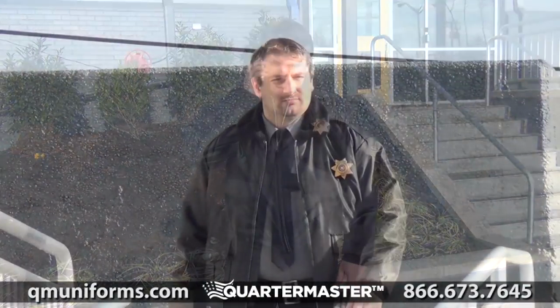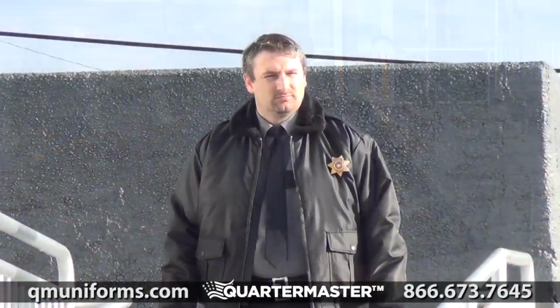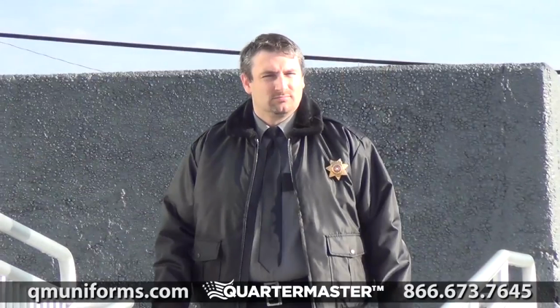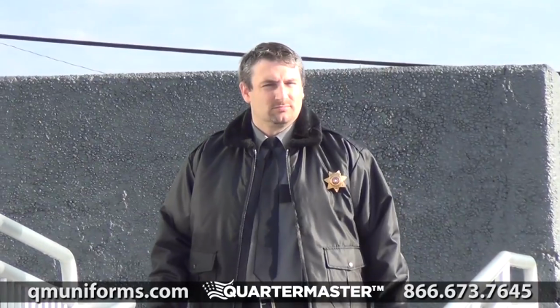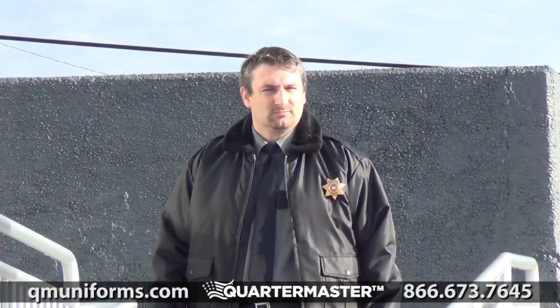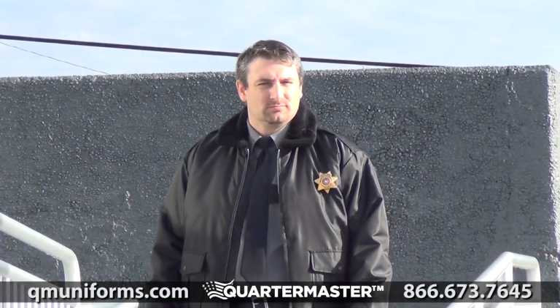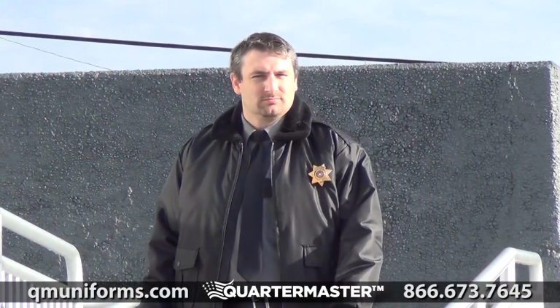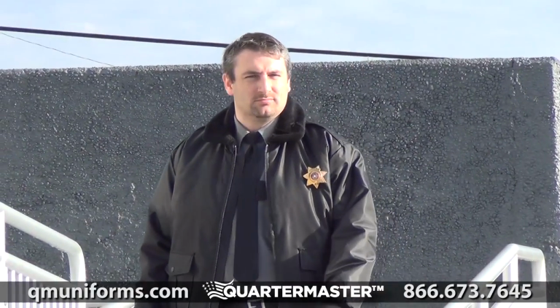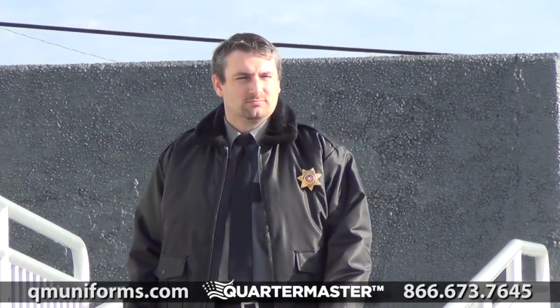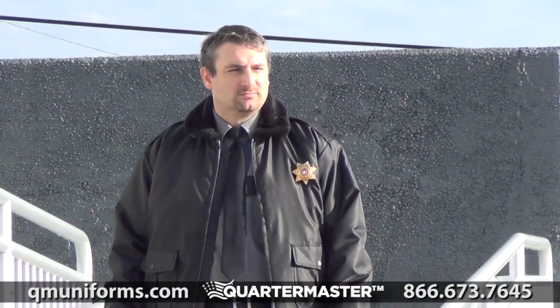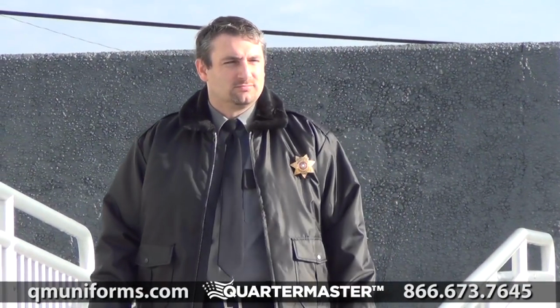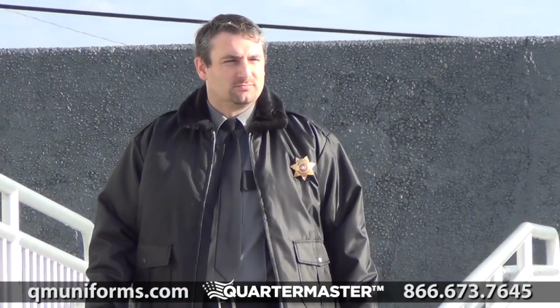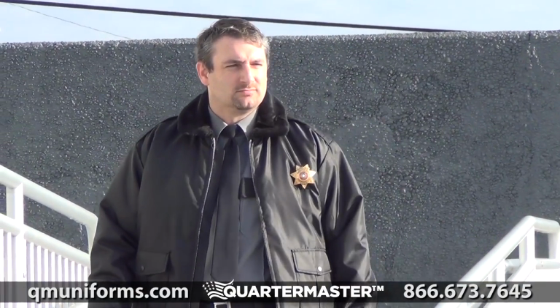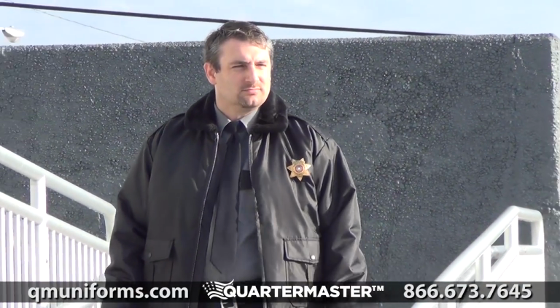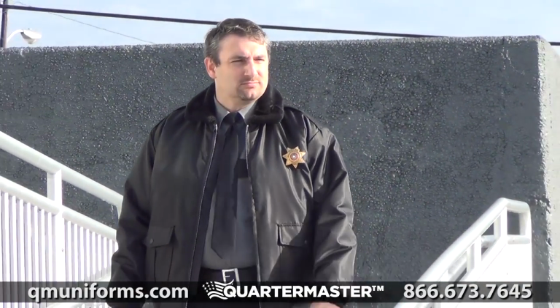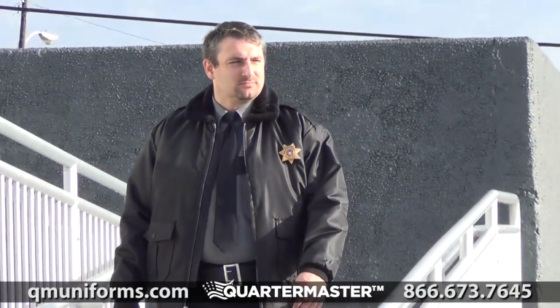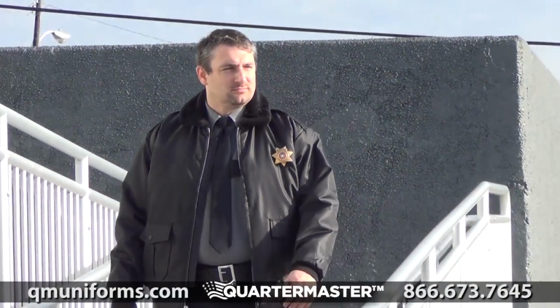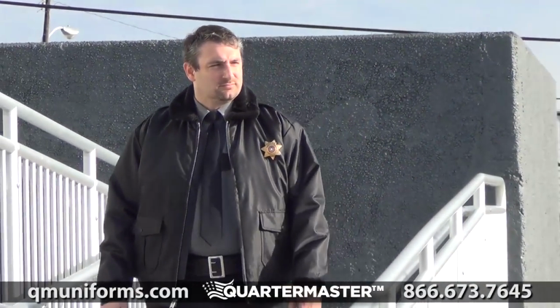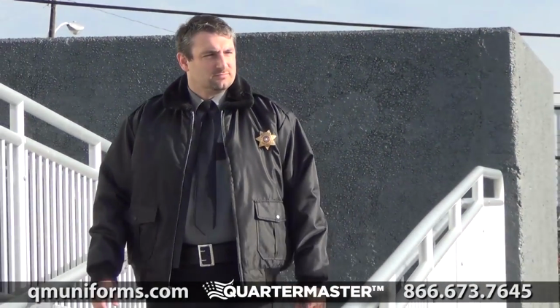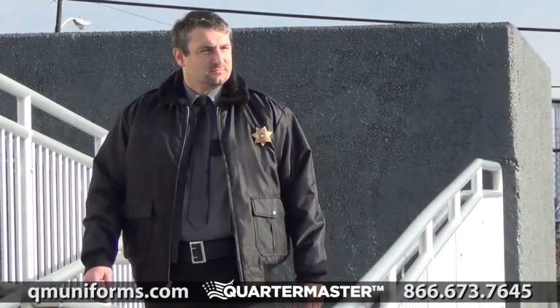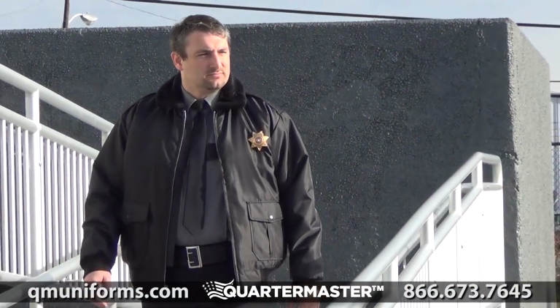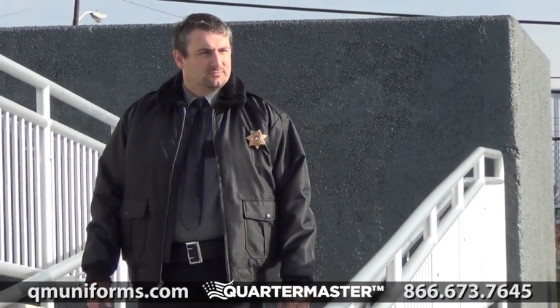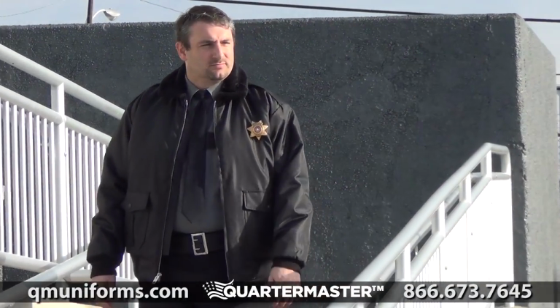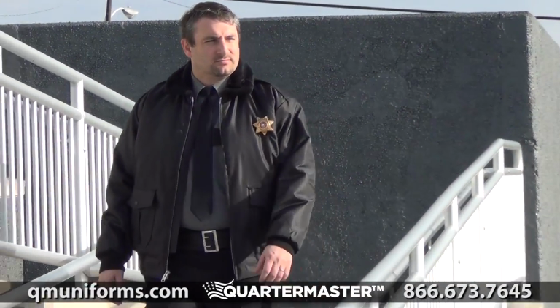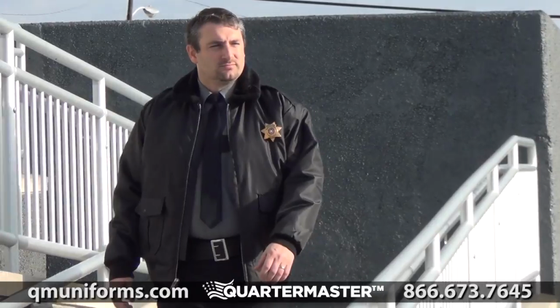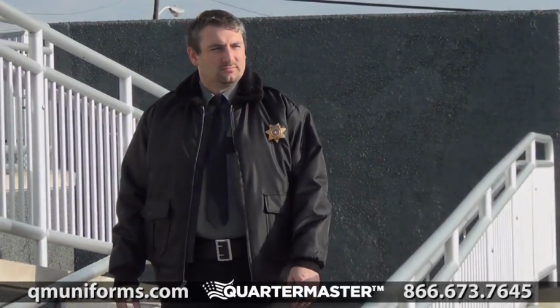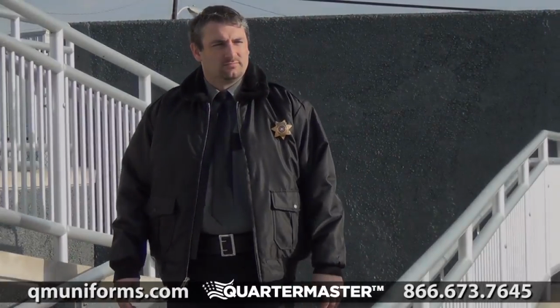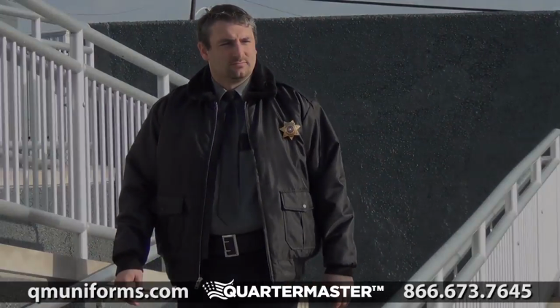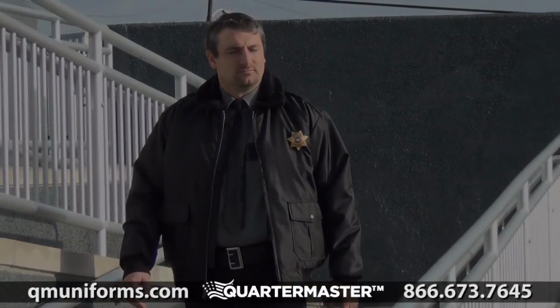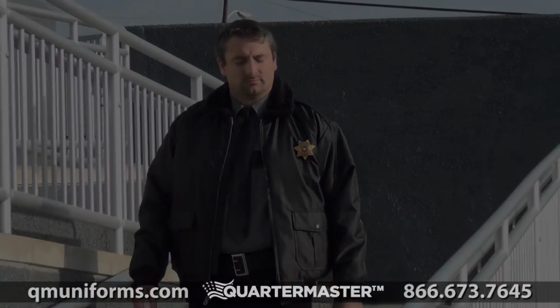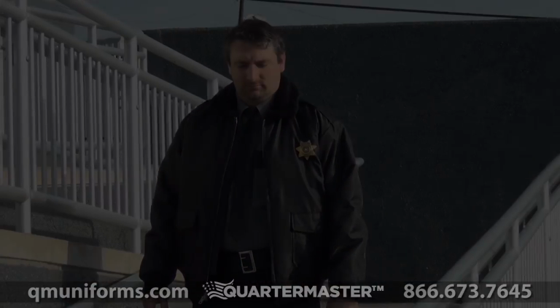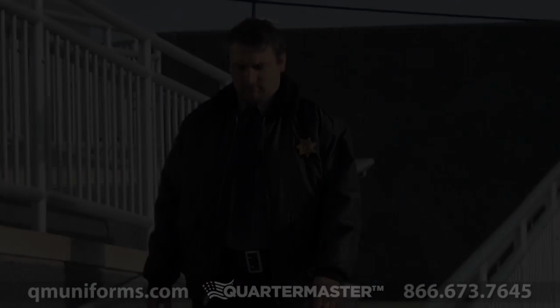Check out QMUniforms.com for more information on the LawPro Classic Police Bomber Jacket, item number JA018.